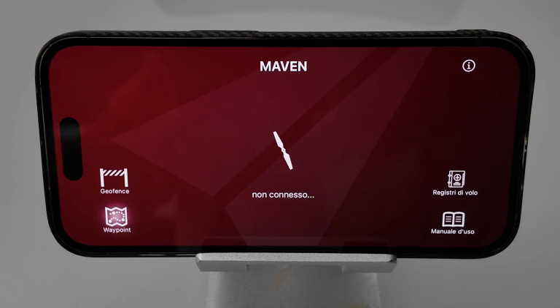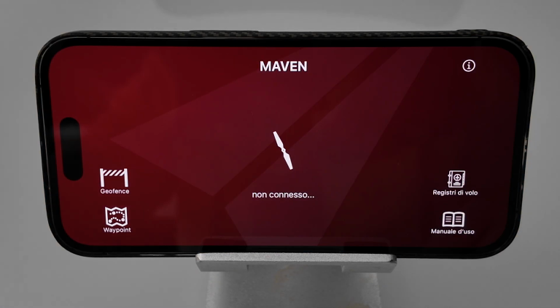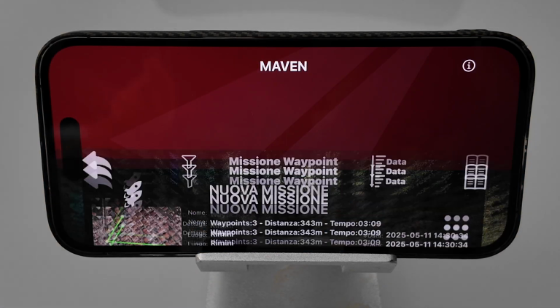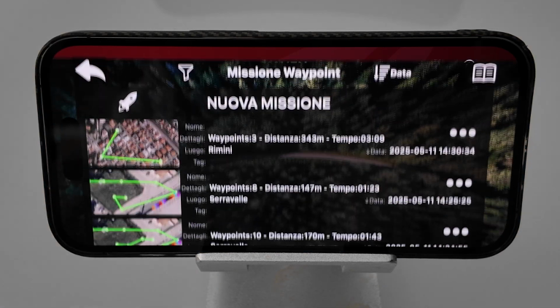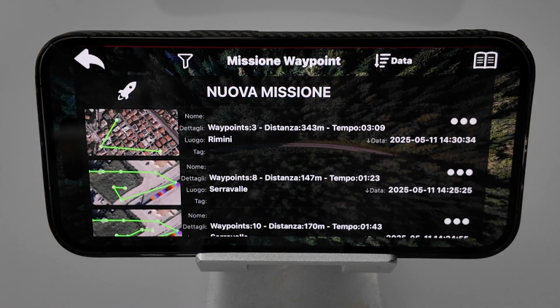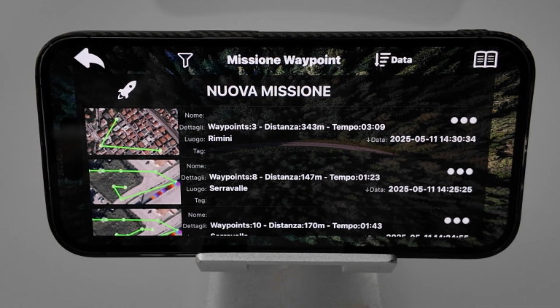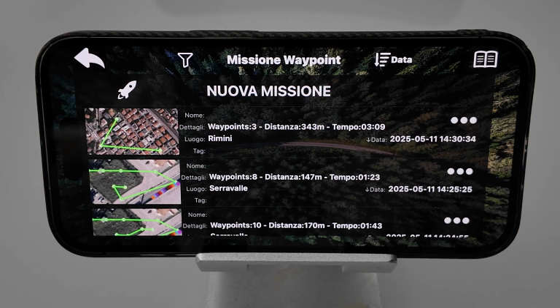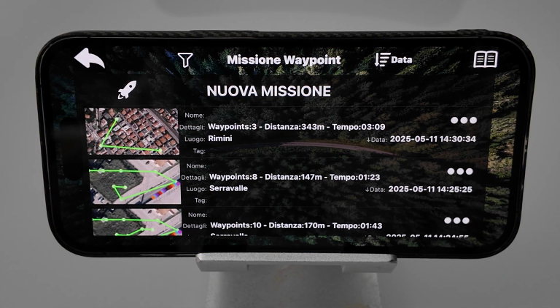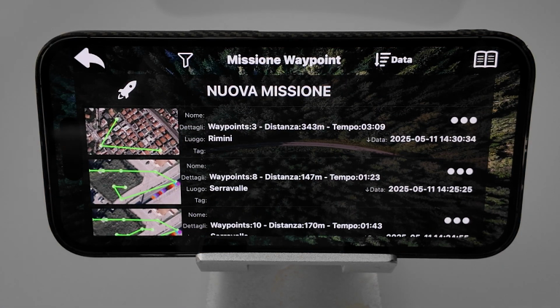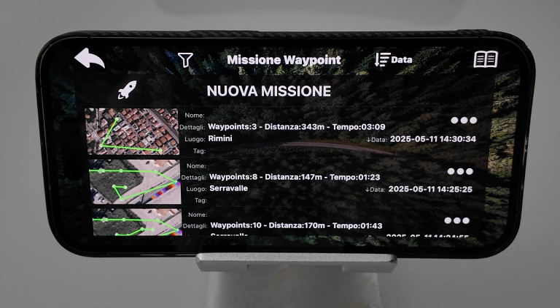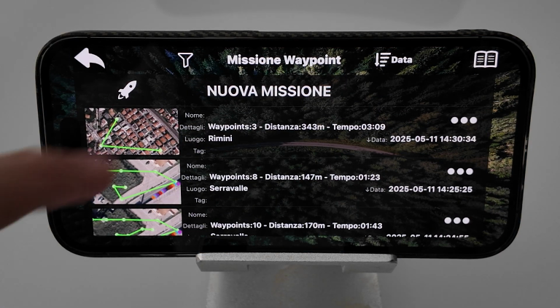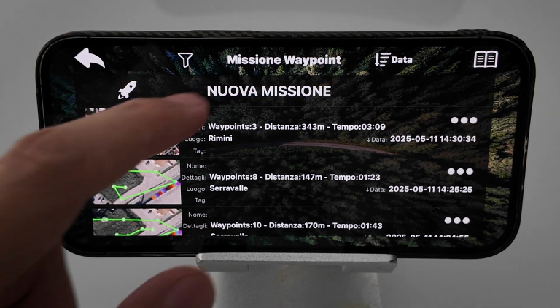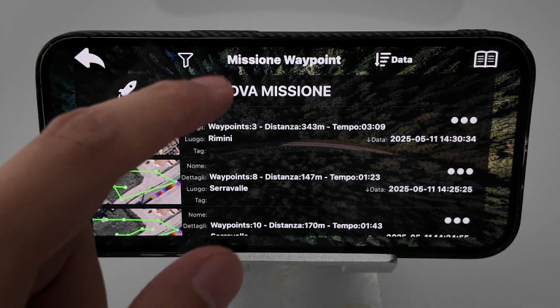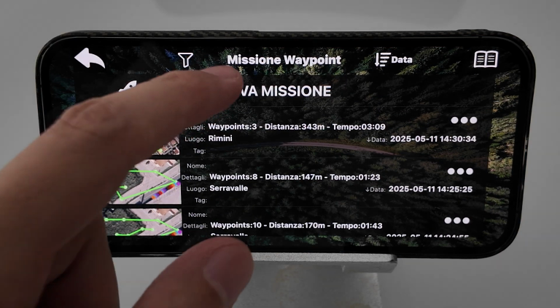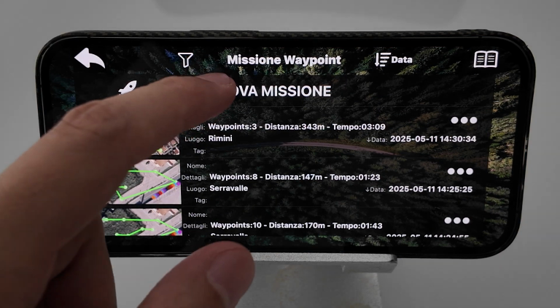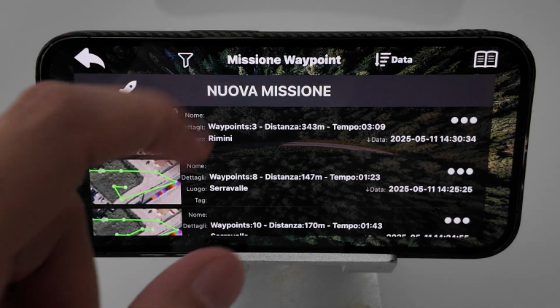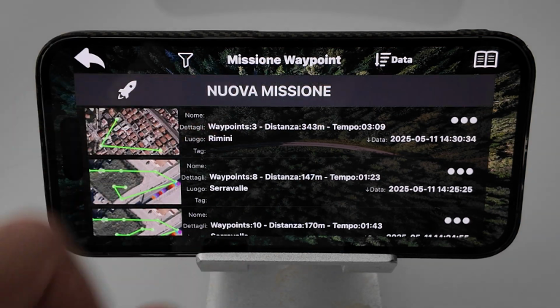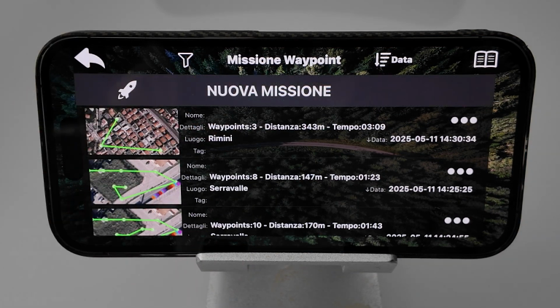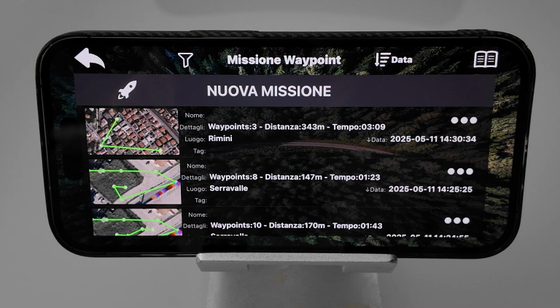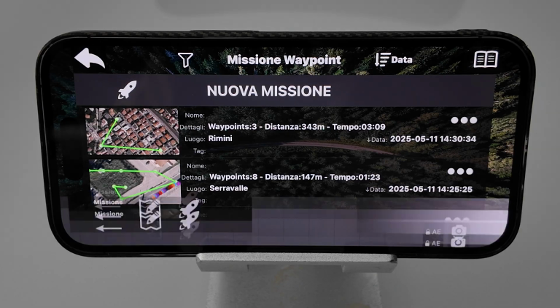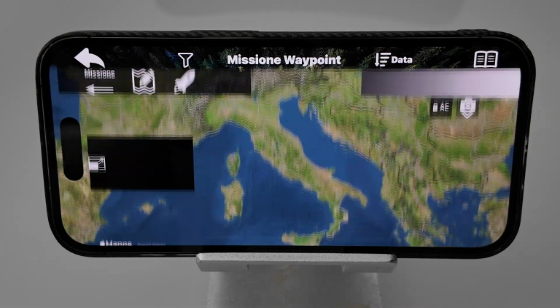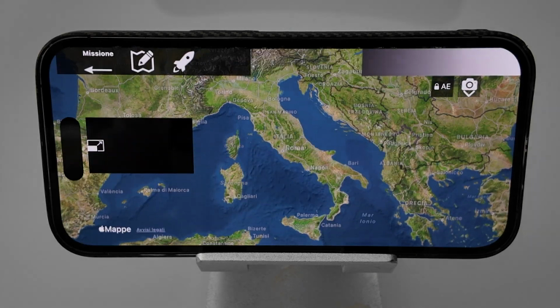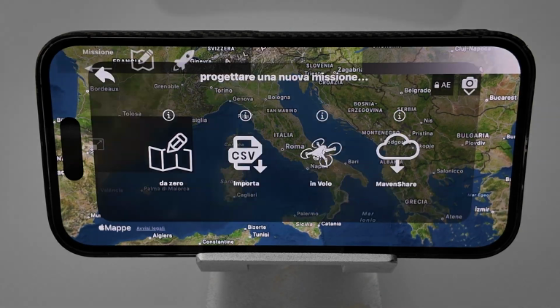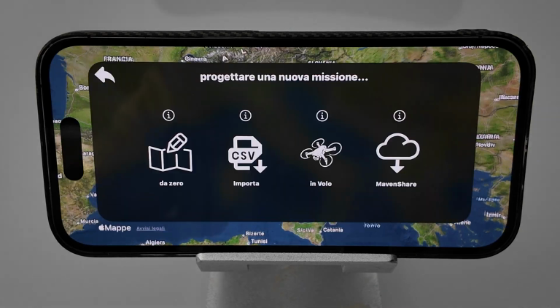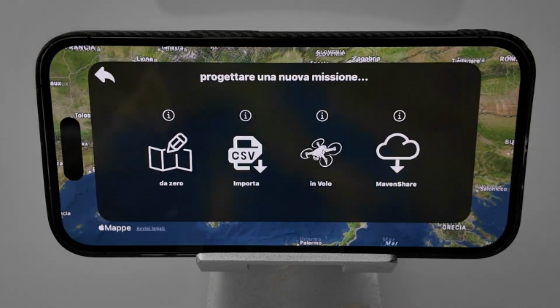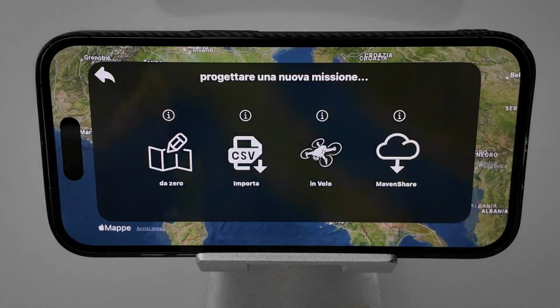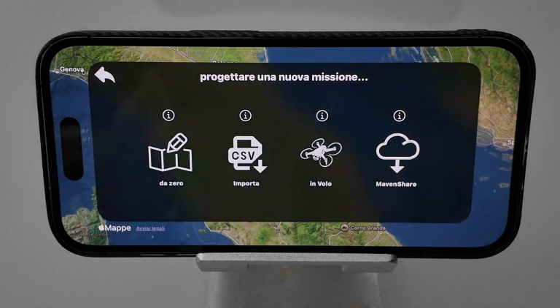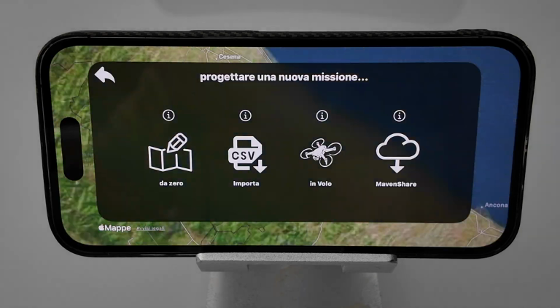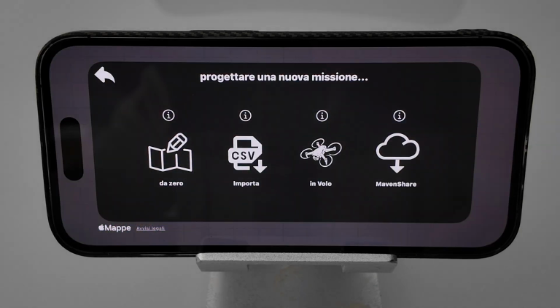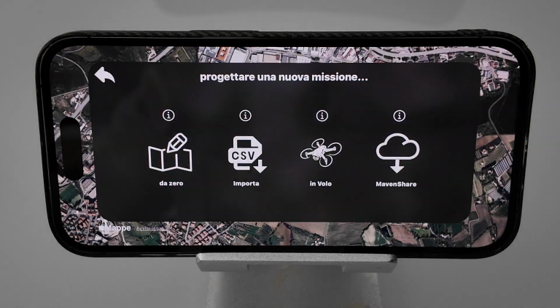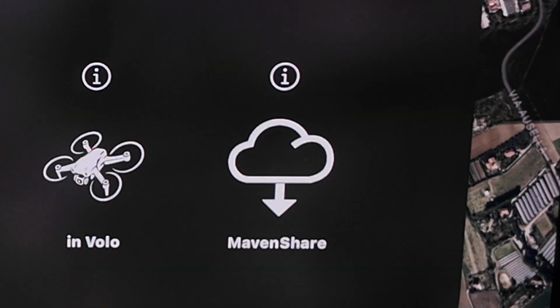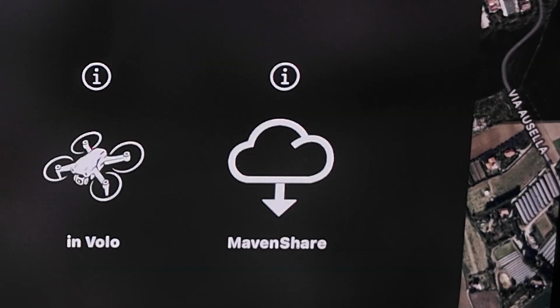On iOS, you can find the MavenShare Import button inside the new Mission Splash screen.